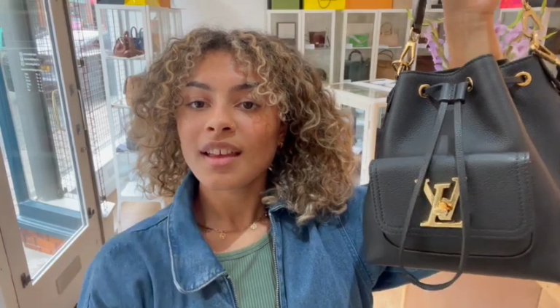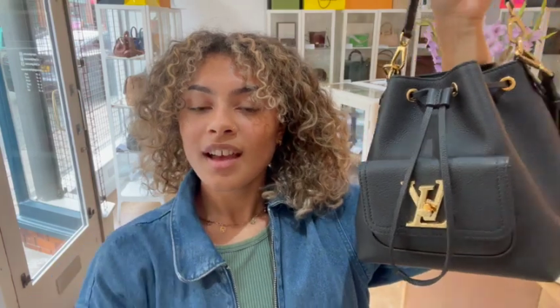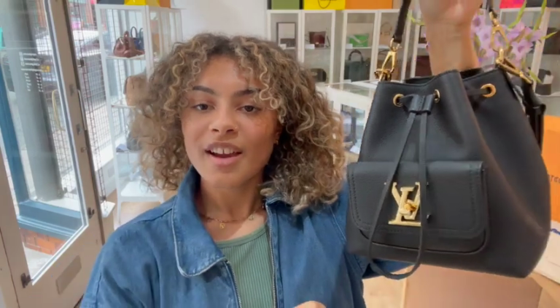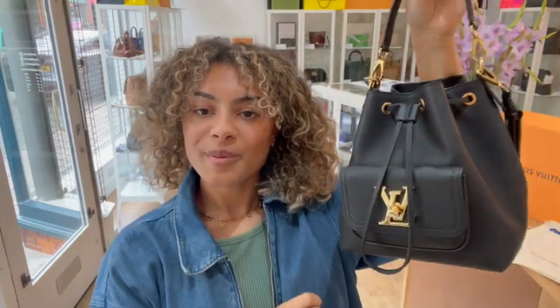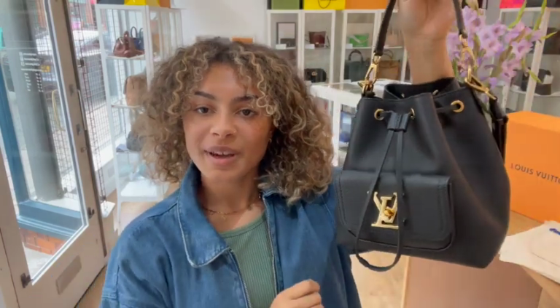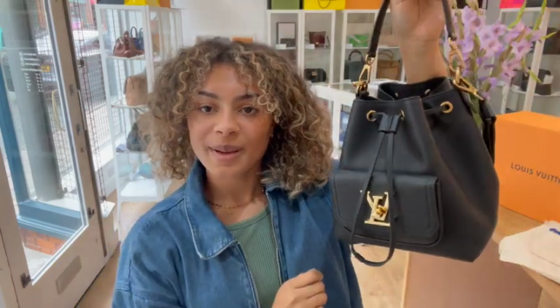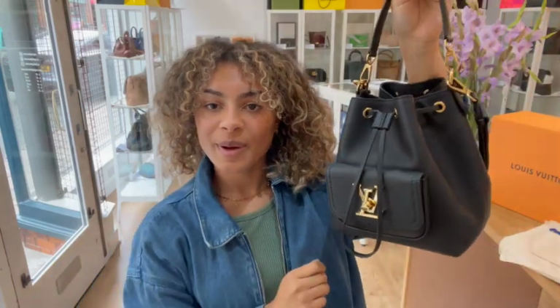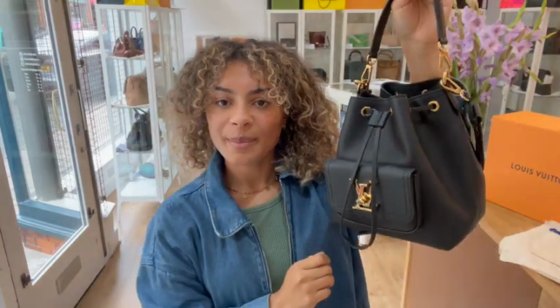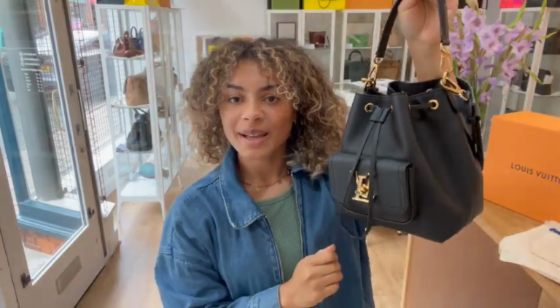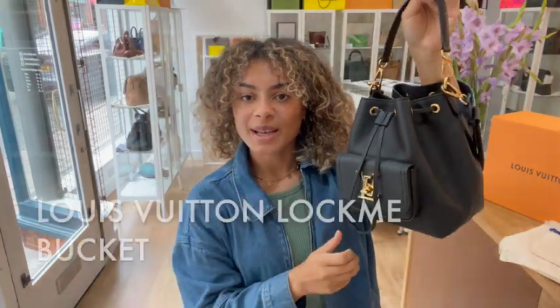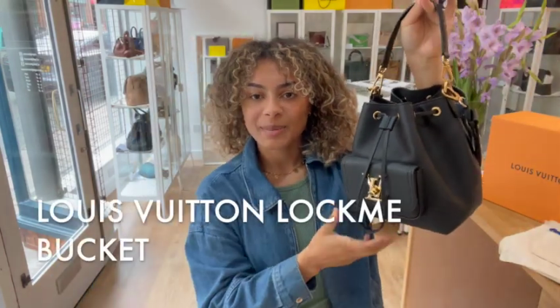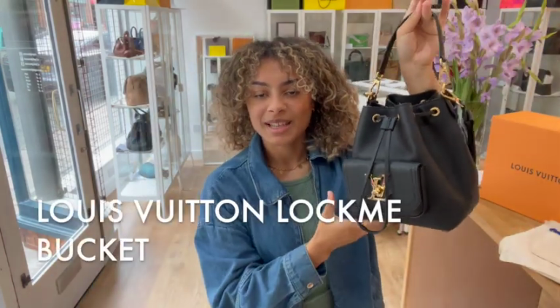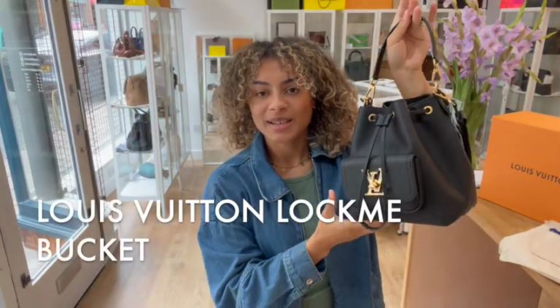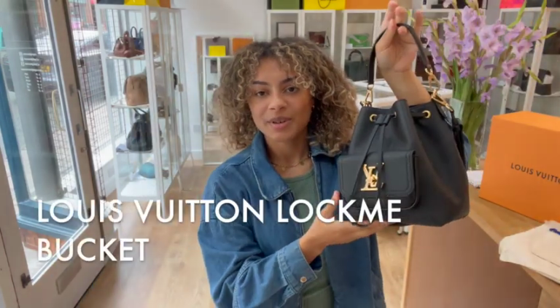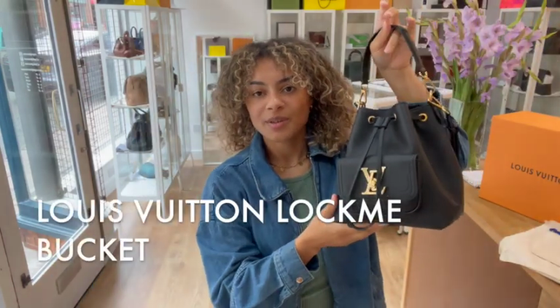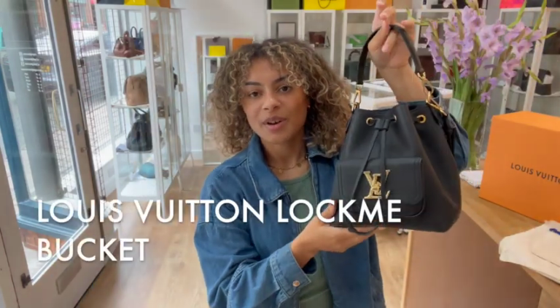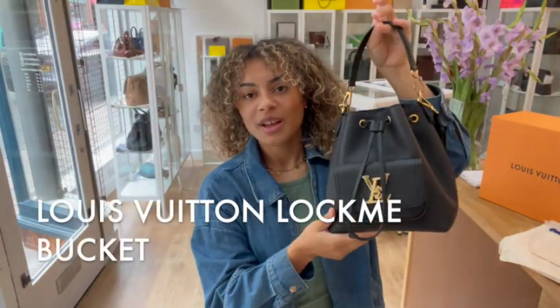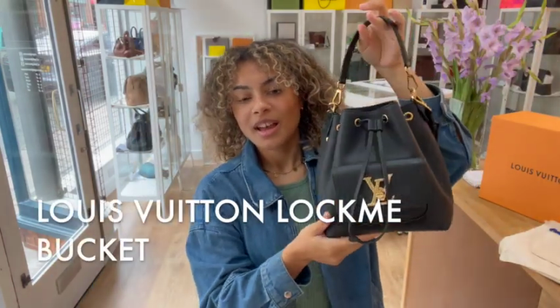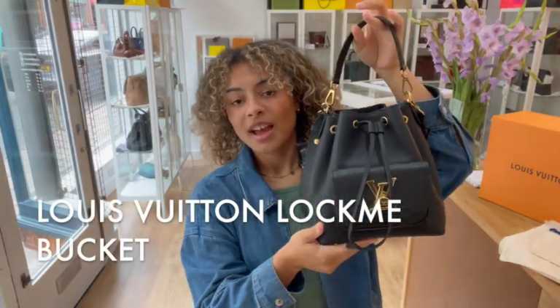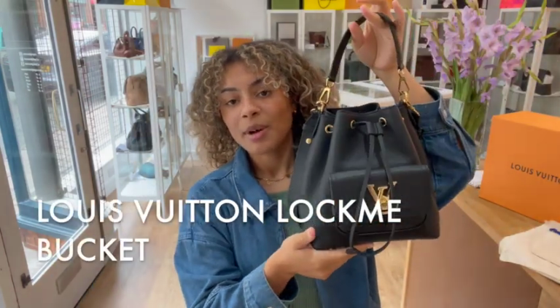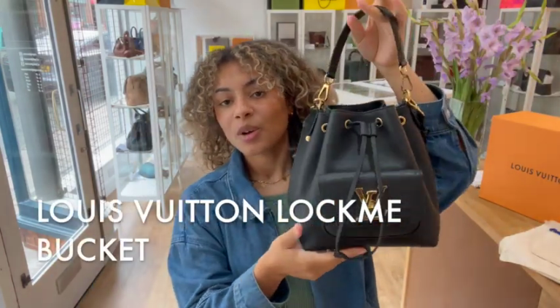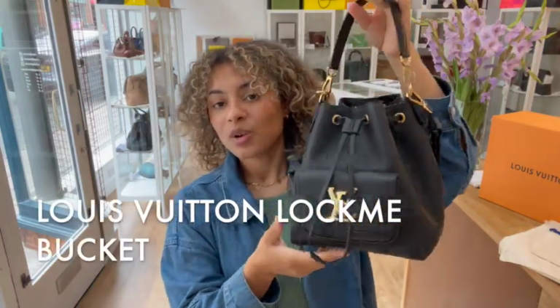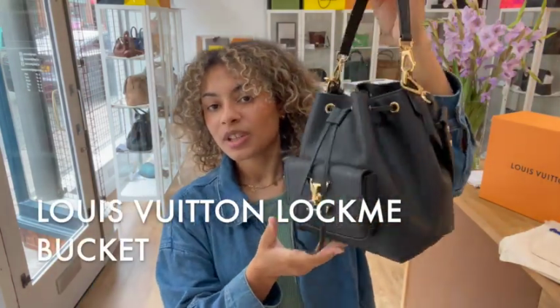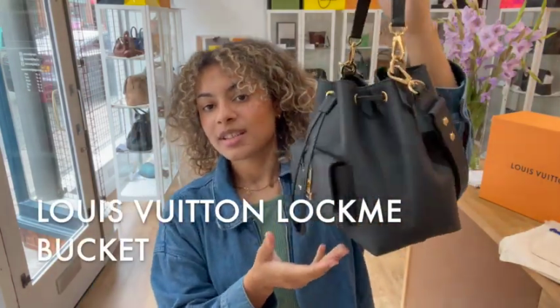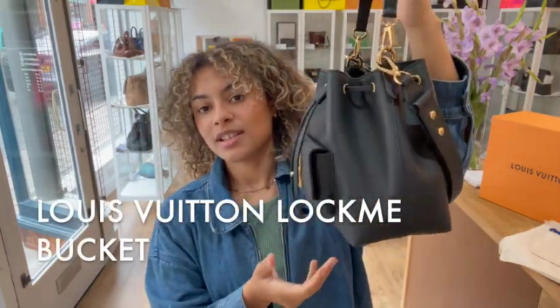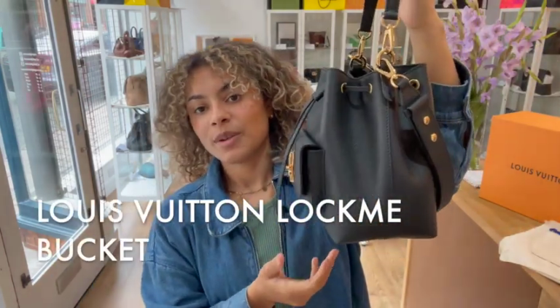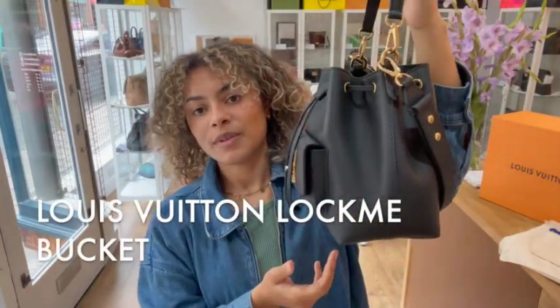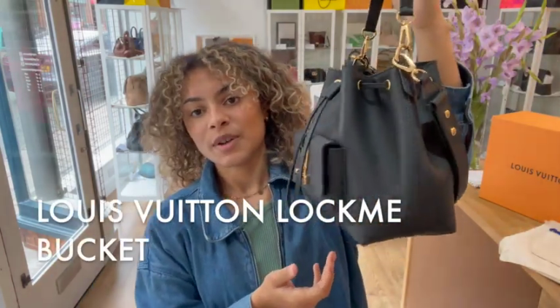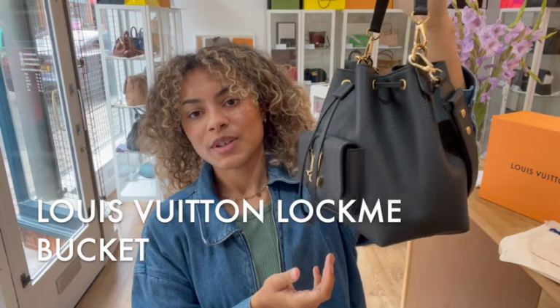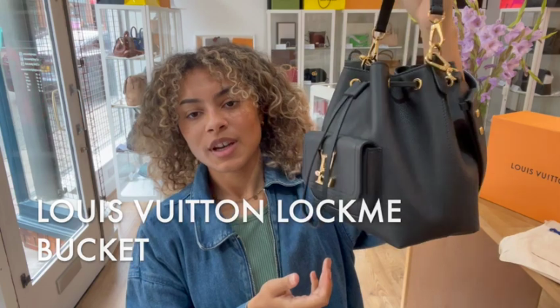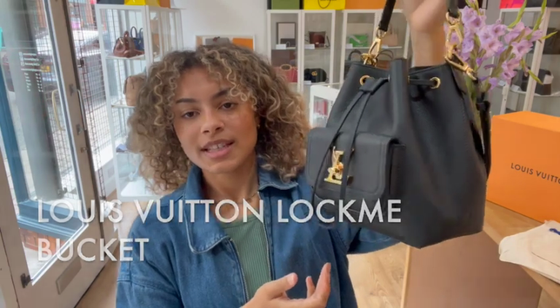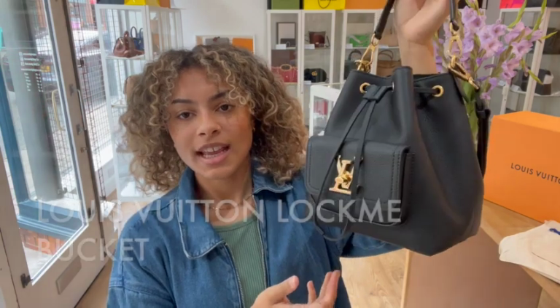Hi everybody, welcome back to Arm Candy. We have got a gorgeous Louis Vuitton to show you today.